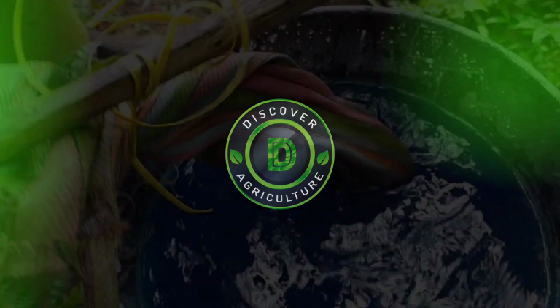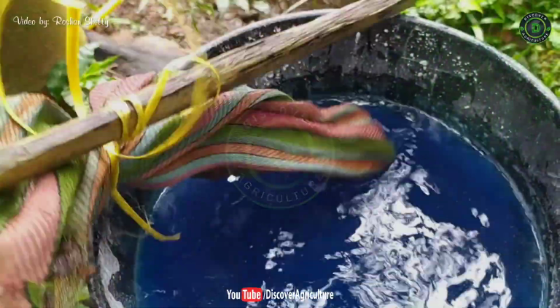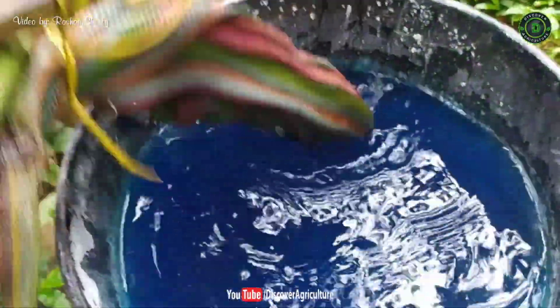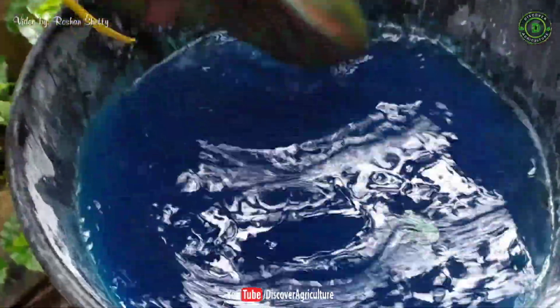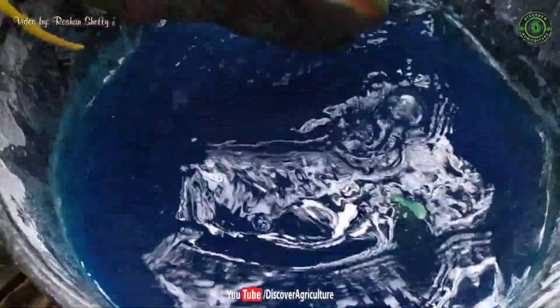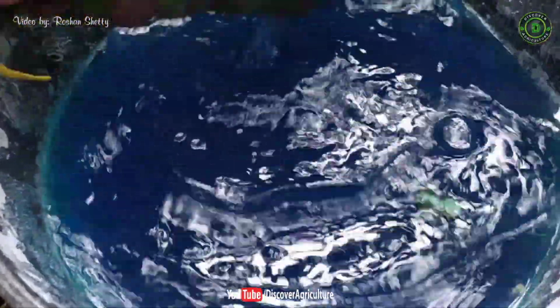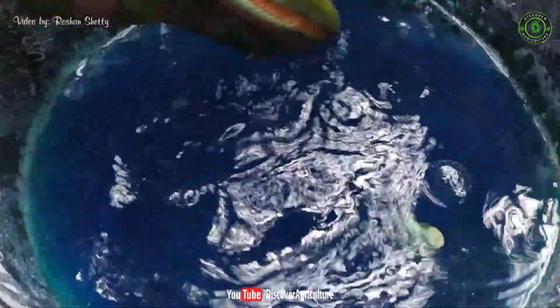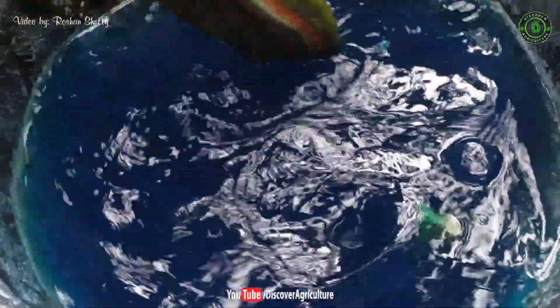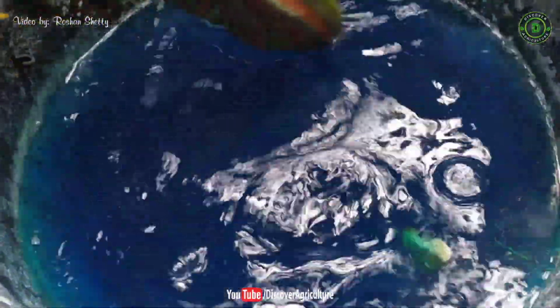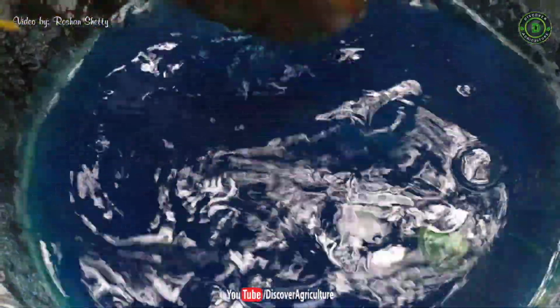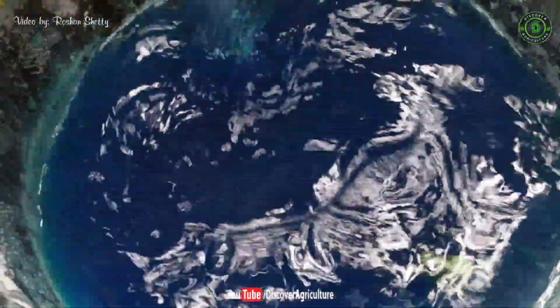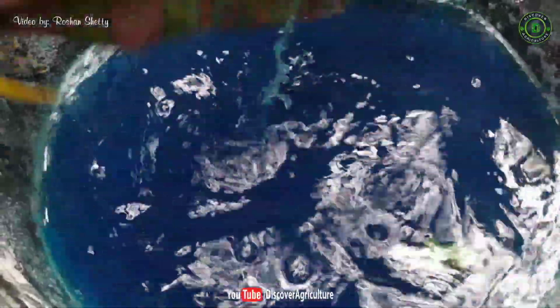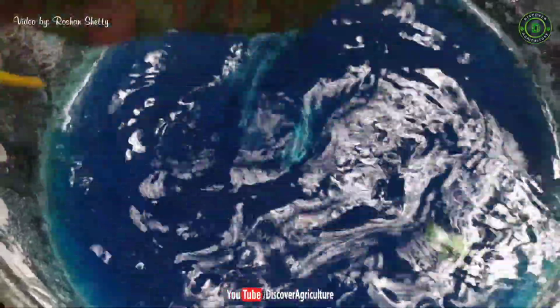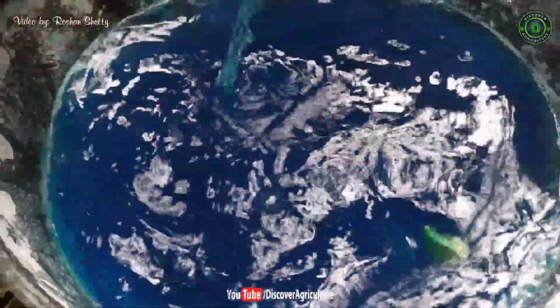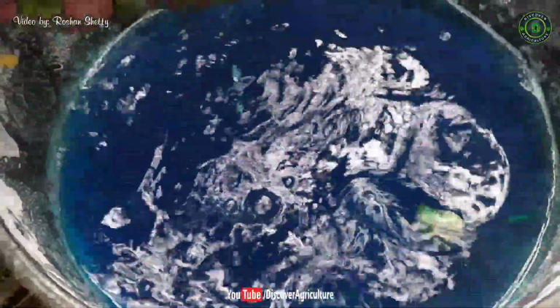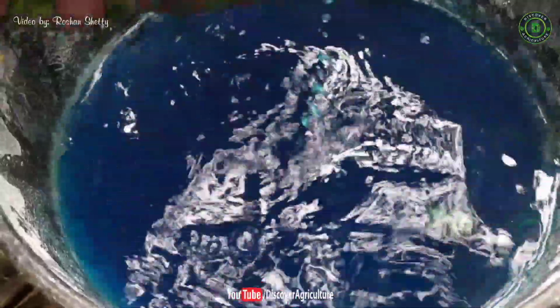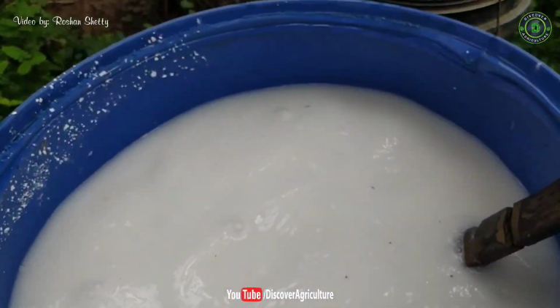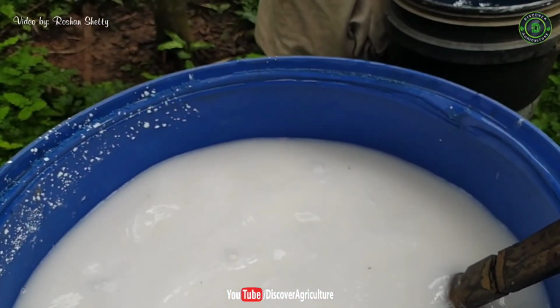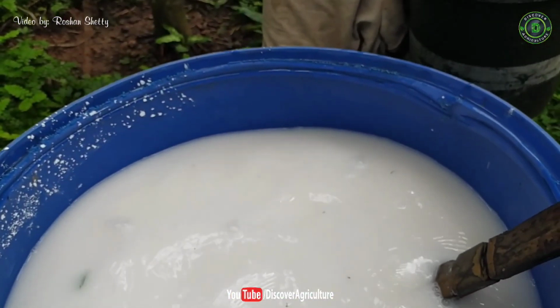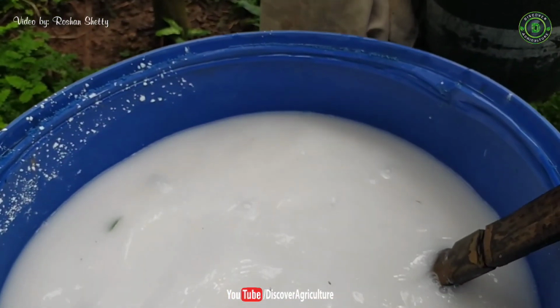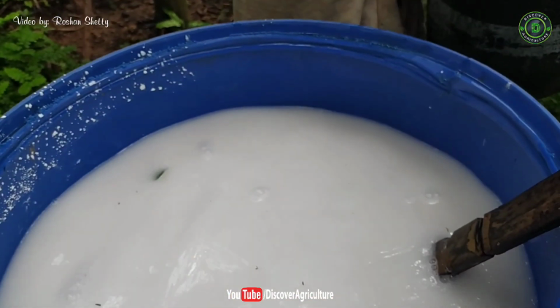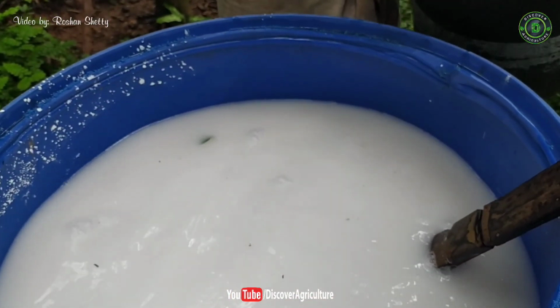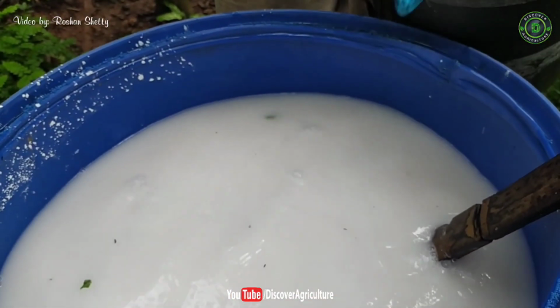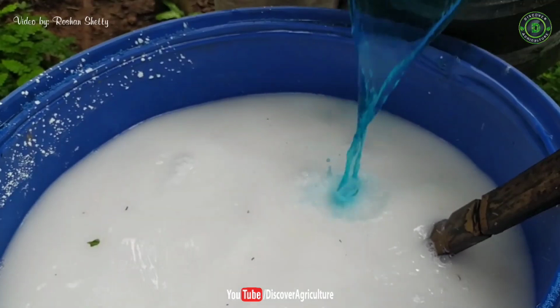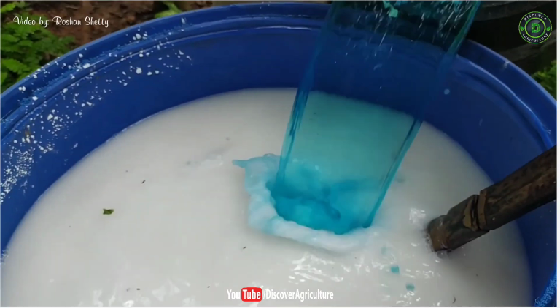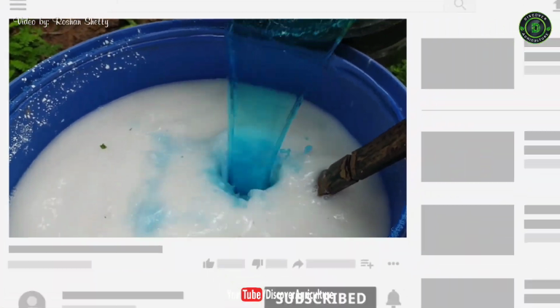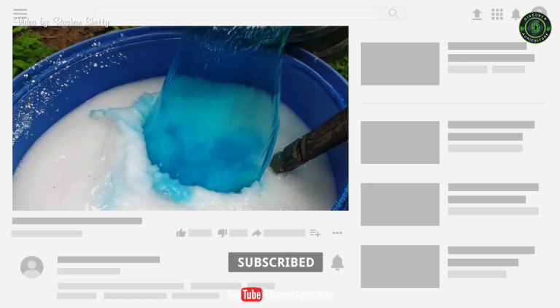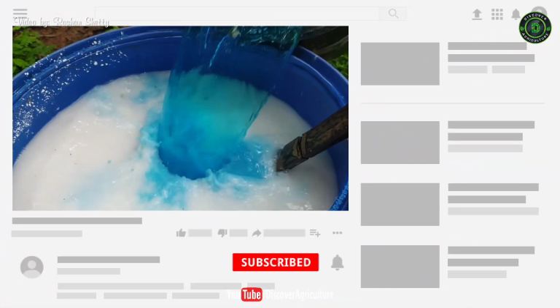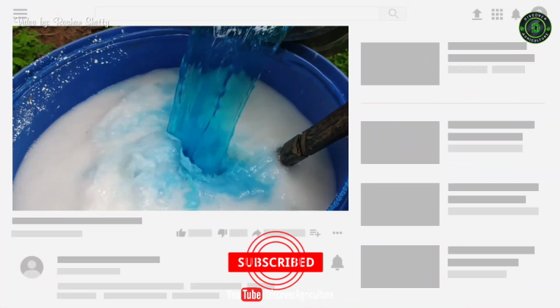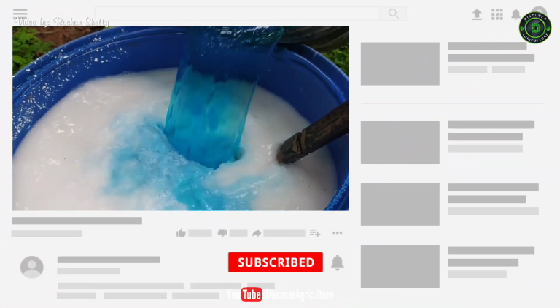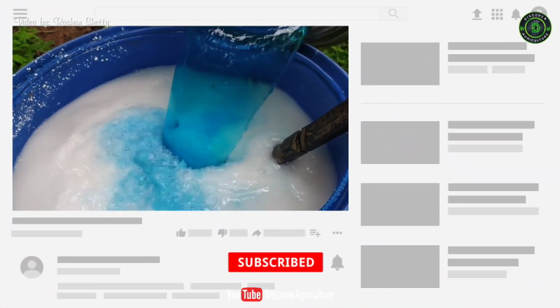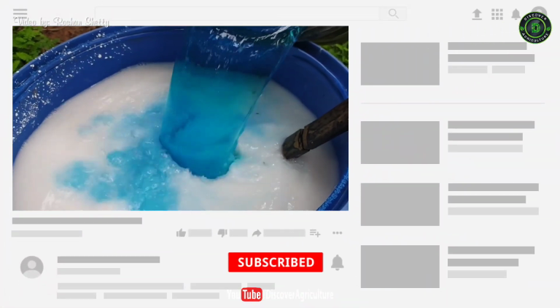Hi friends. Welcome to Discover Agriculture YouTube channel. If you're not yet subscribed to our channel, please subscribe now.